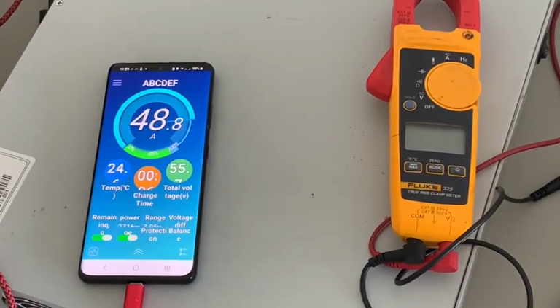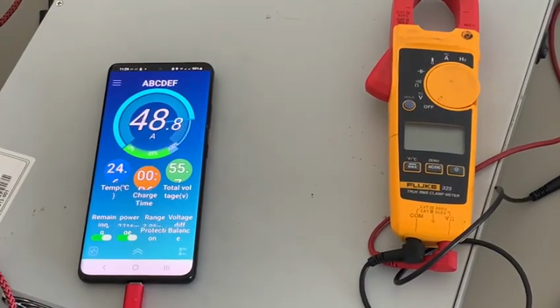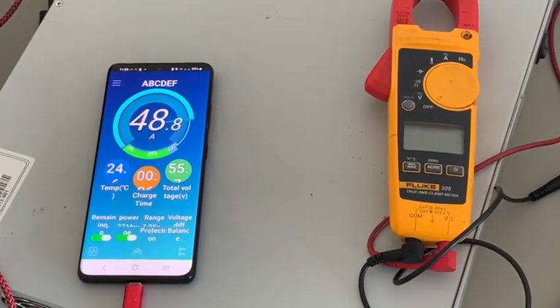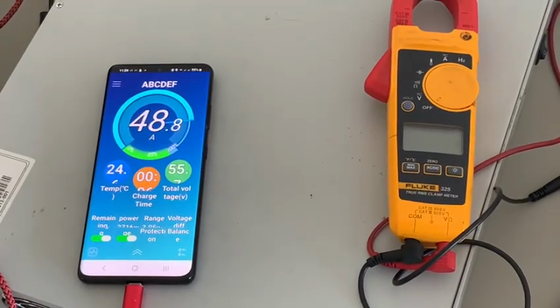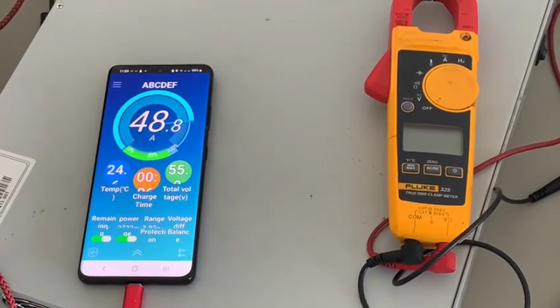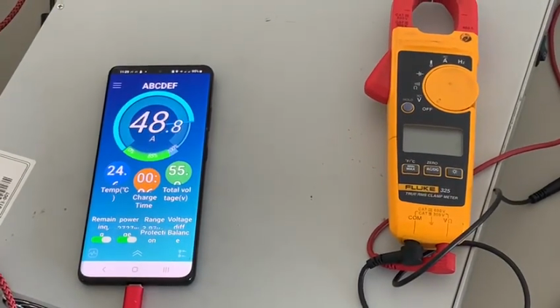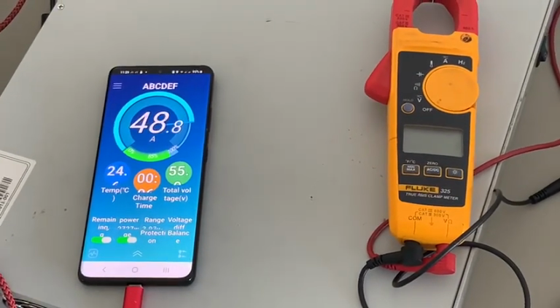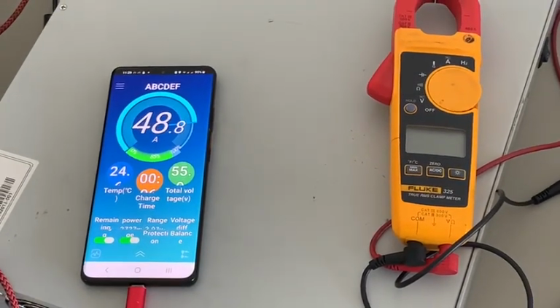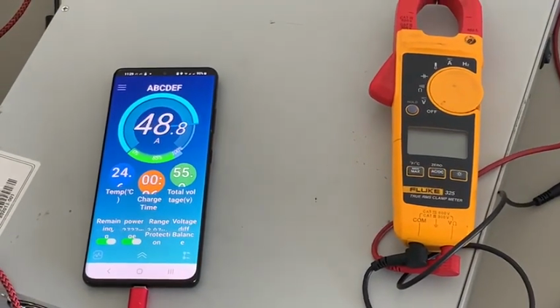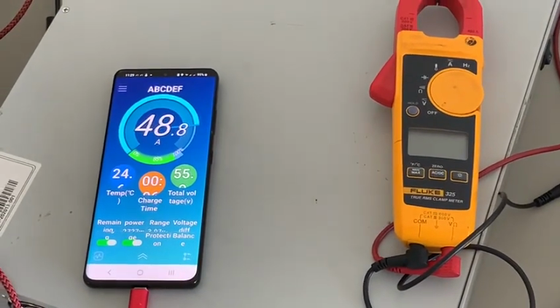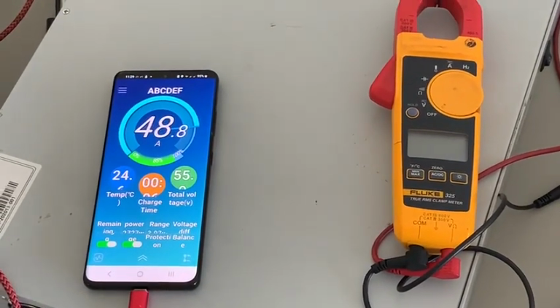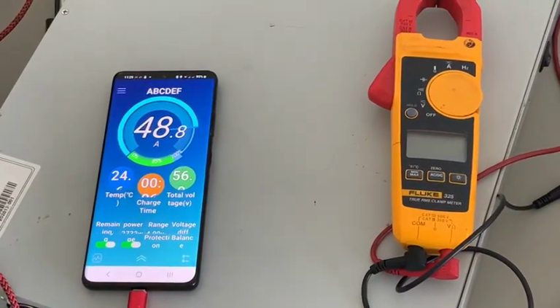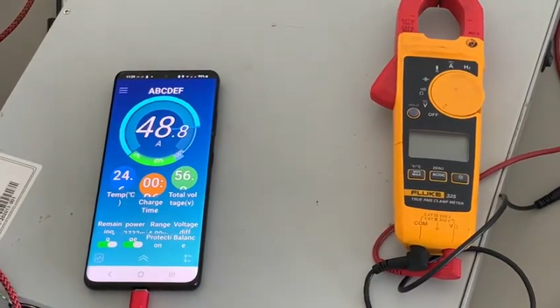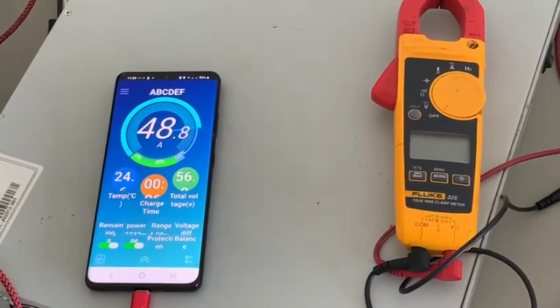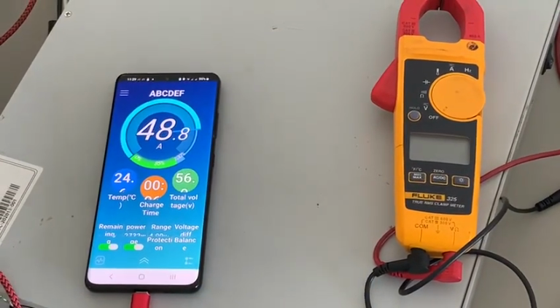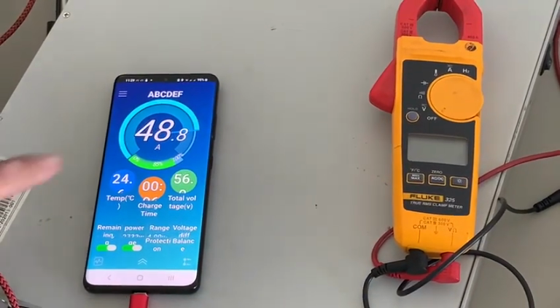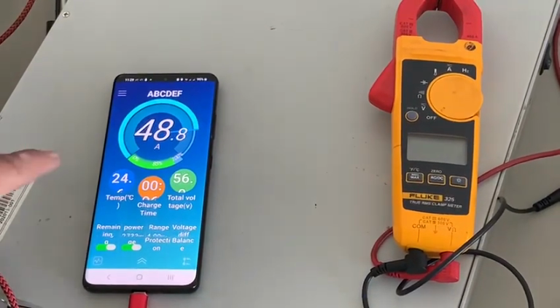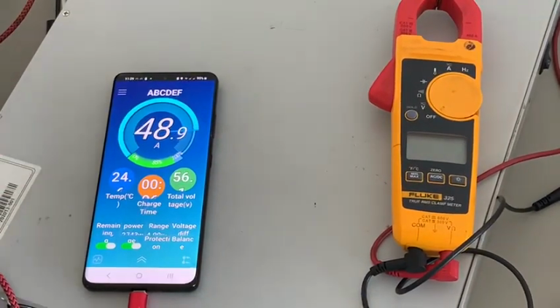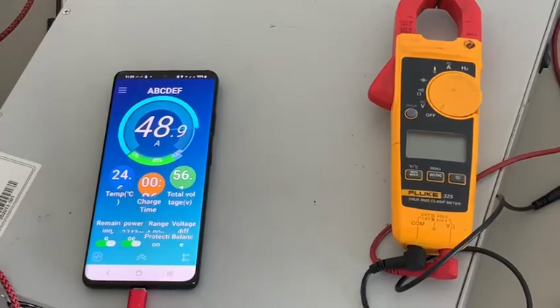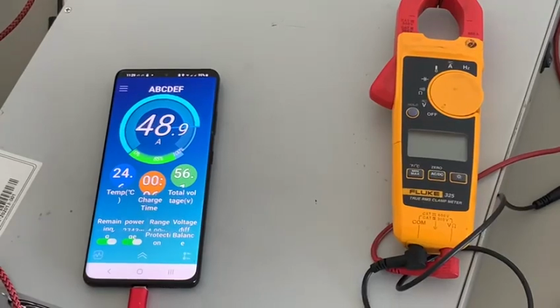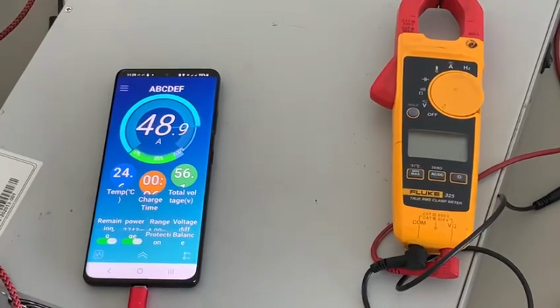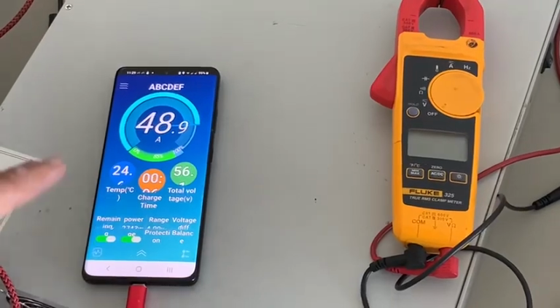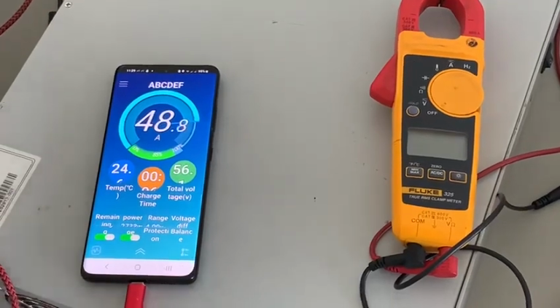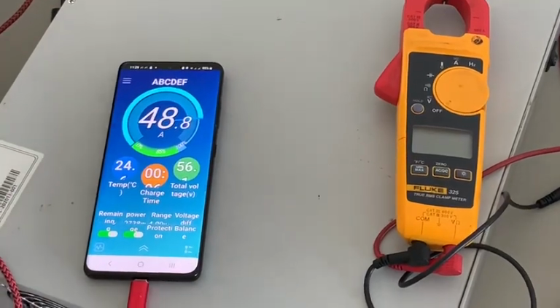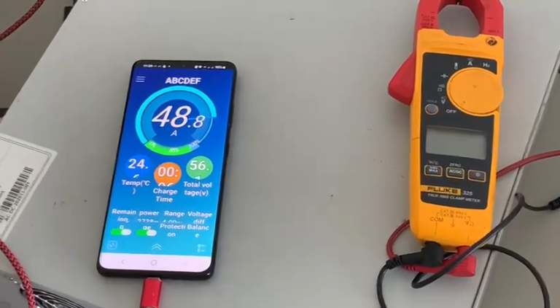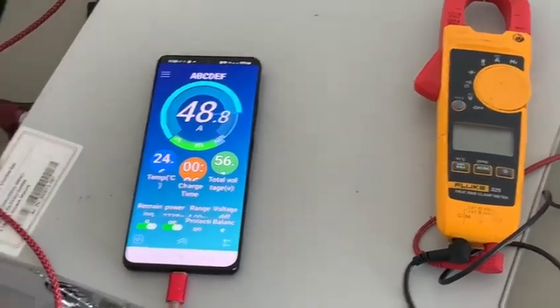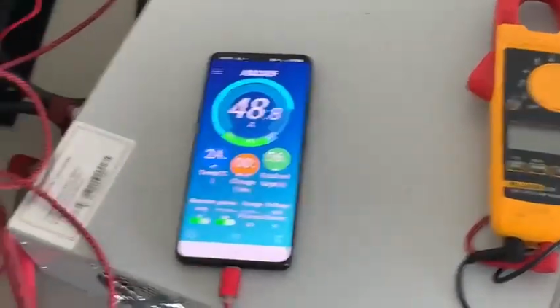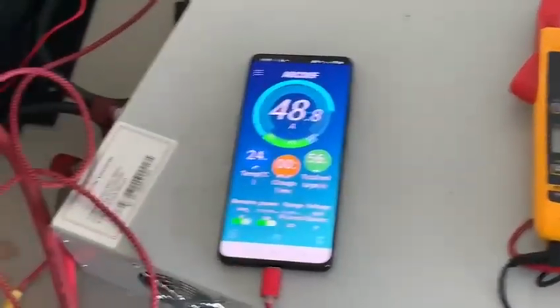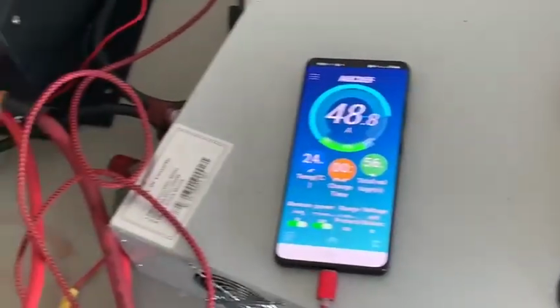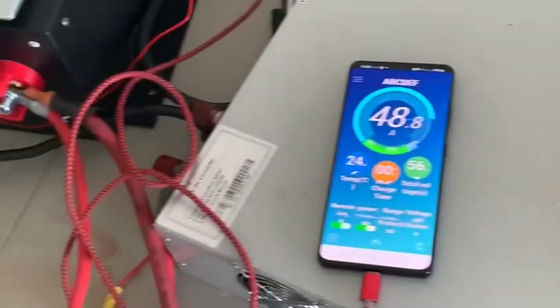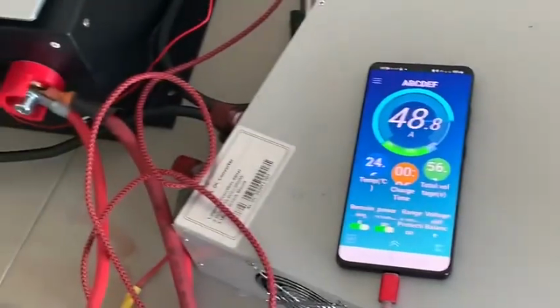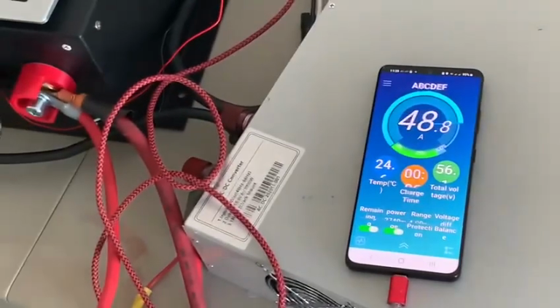The charger just turned on and it's feeding back to the battery — 48 and a half amps.